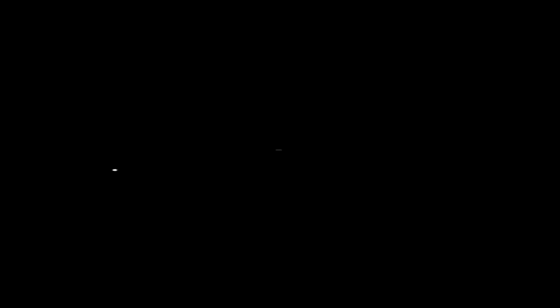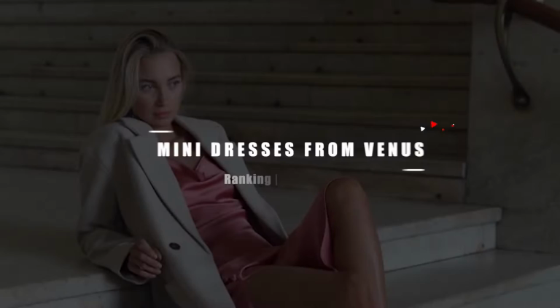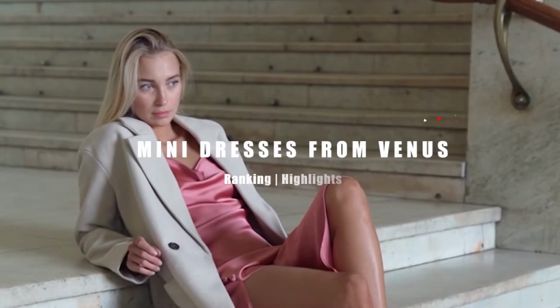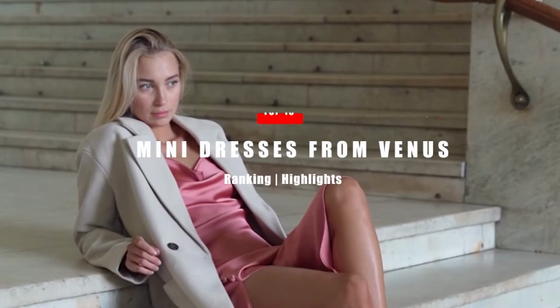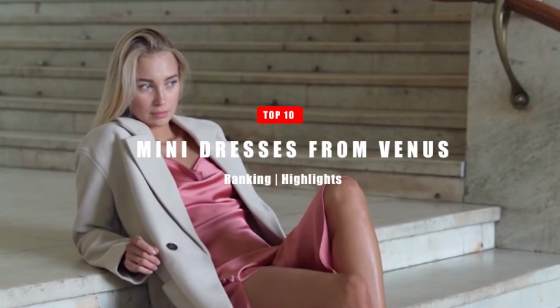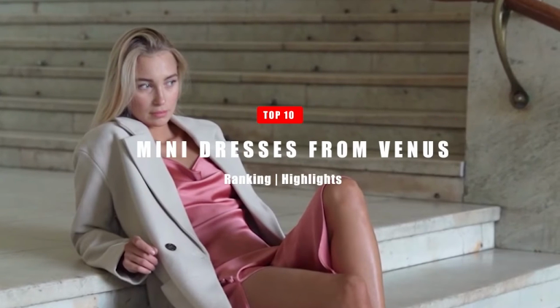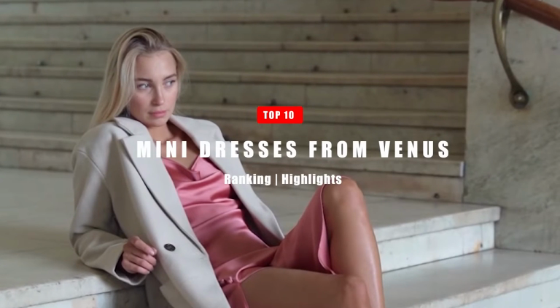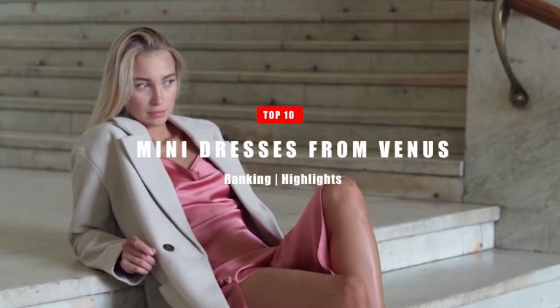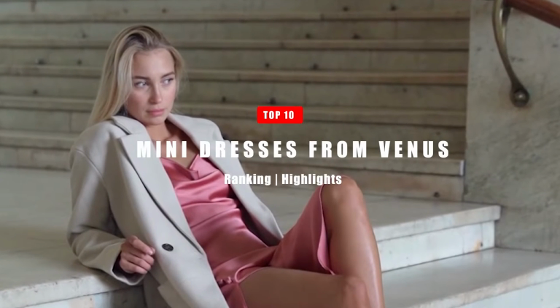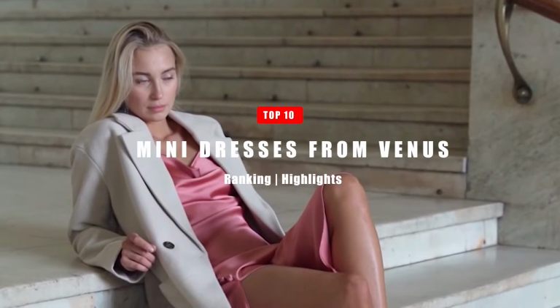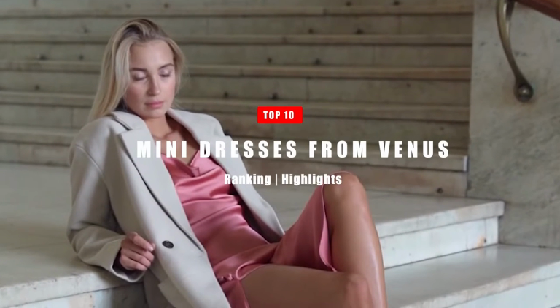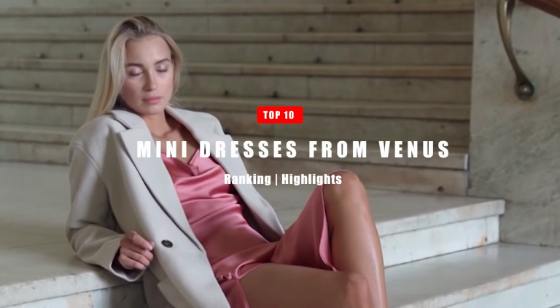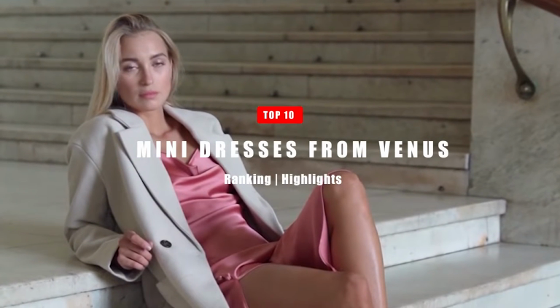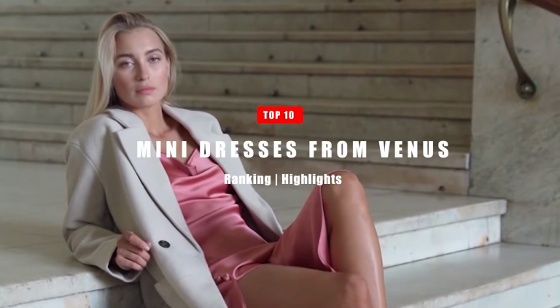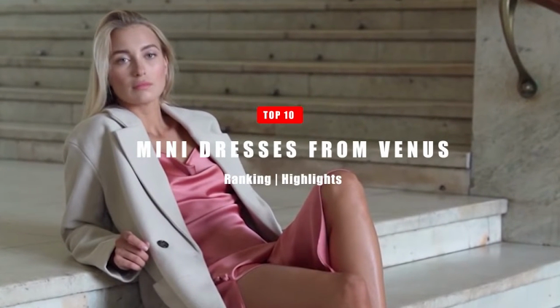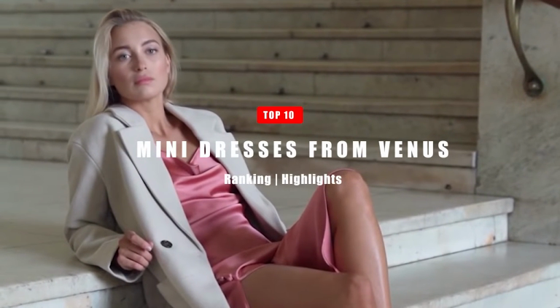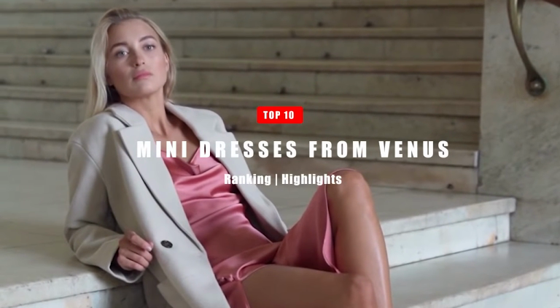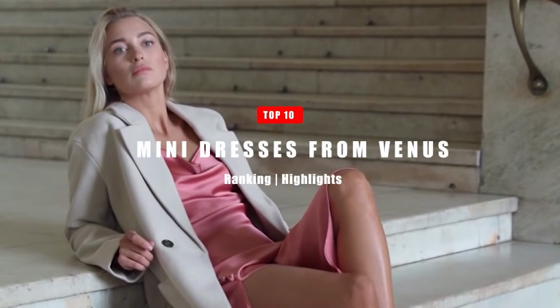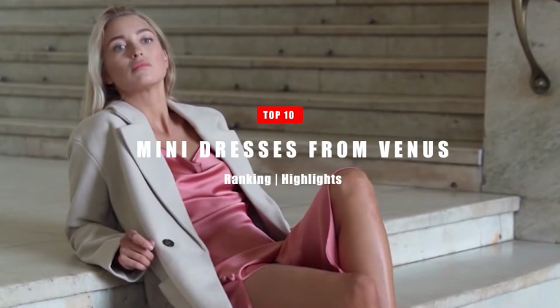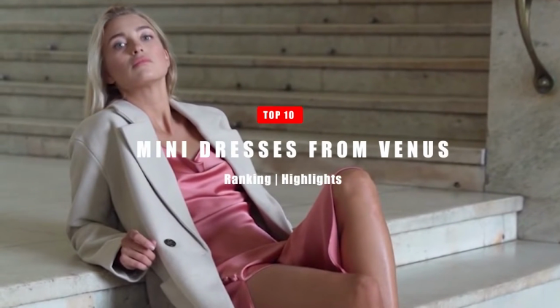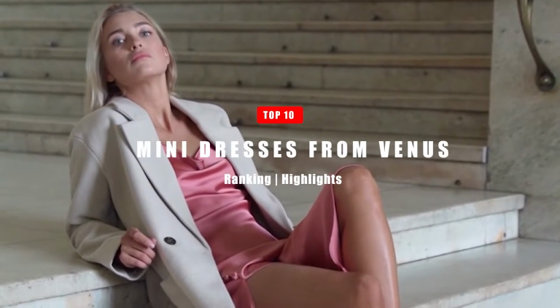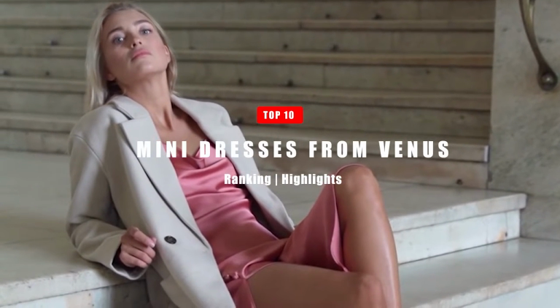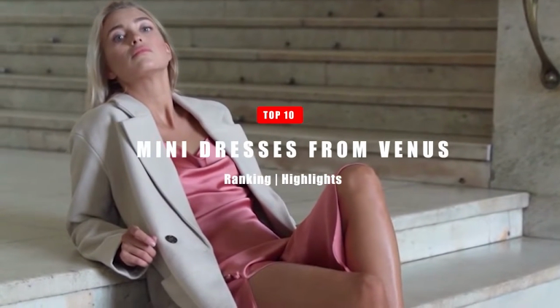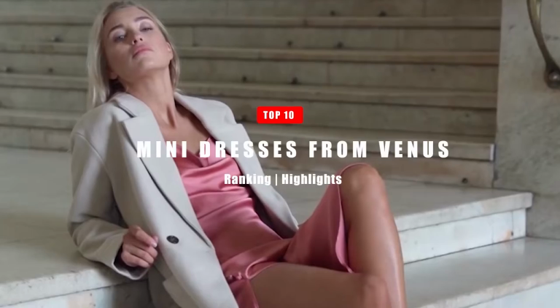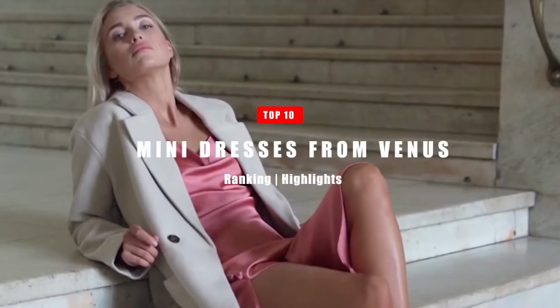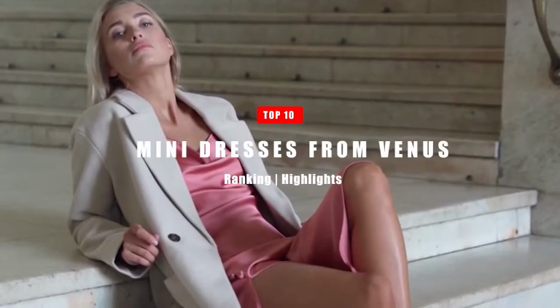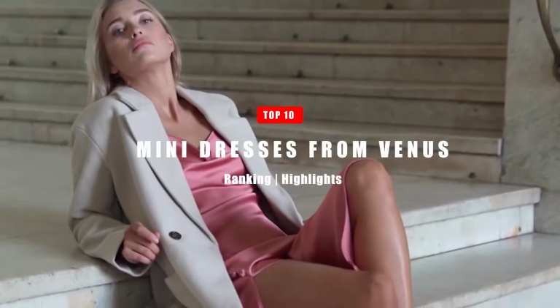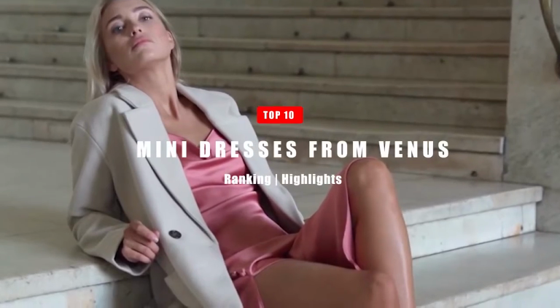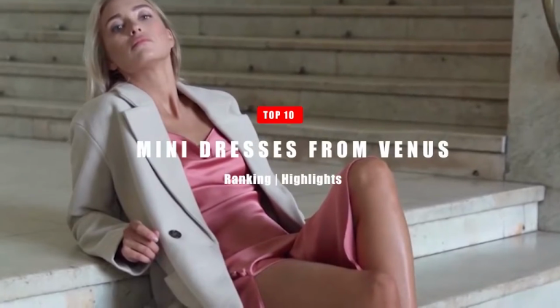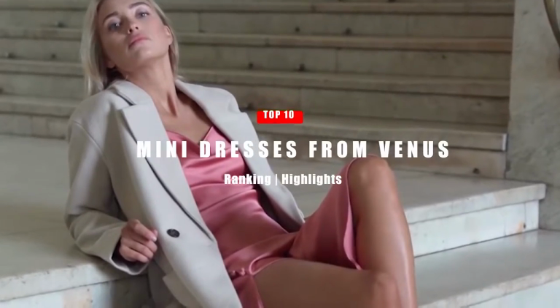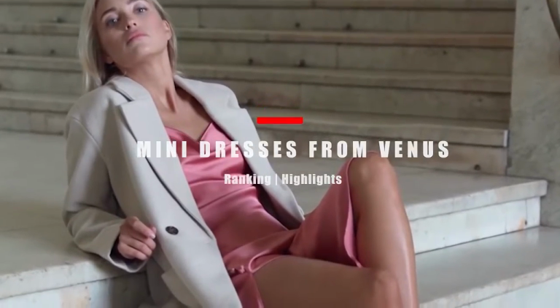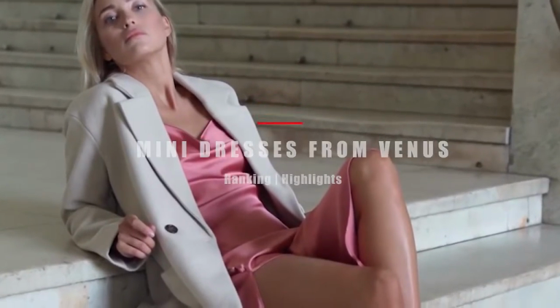In this video, we look at the top 10 above the knee, form-fitting, sexy mini dresses from Venus. Let's jump right into it!